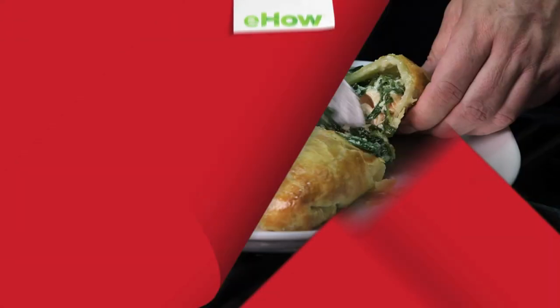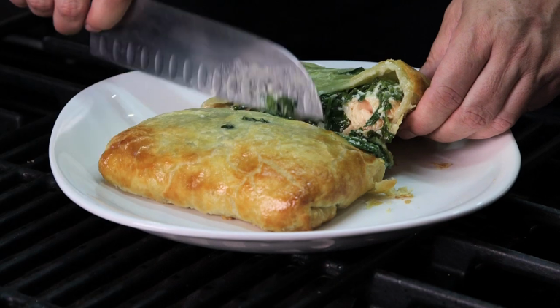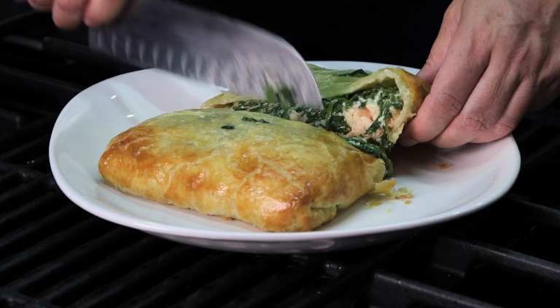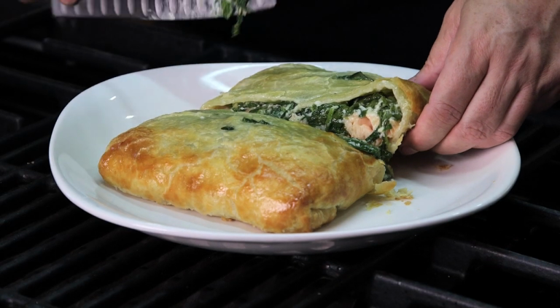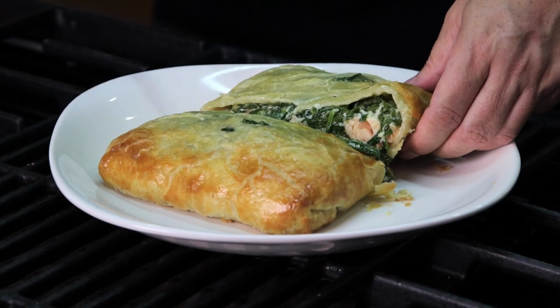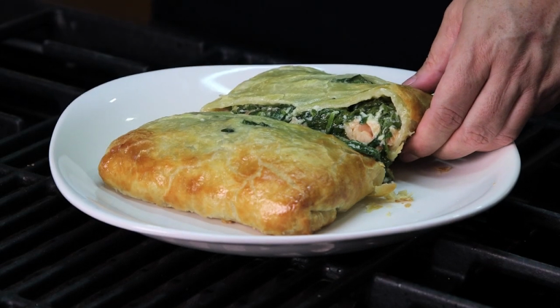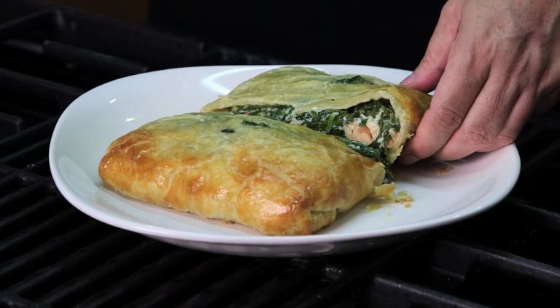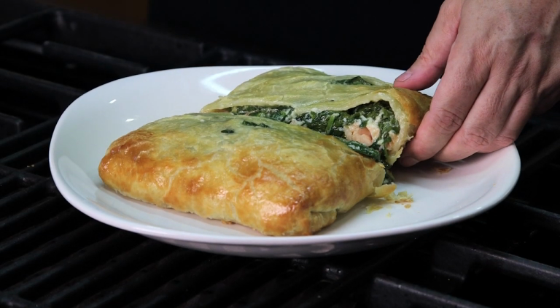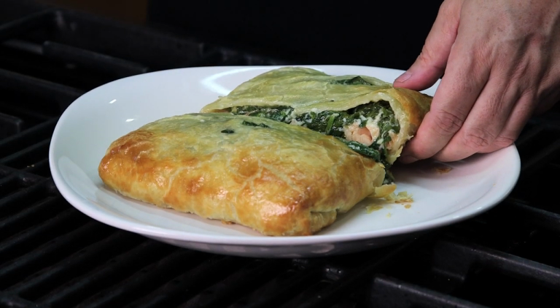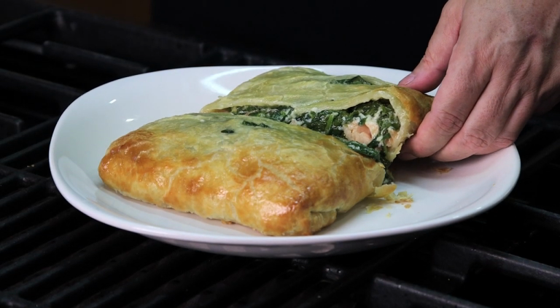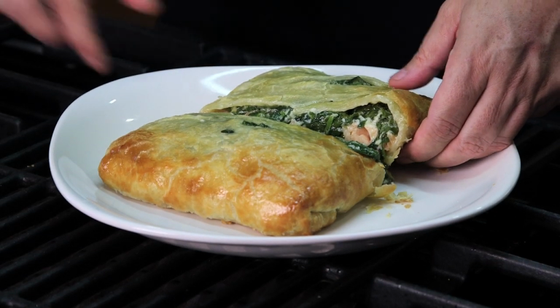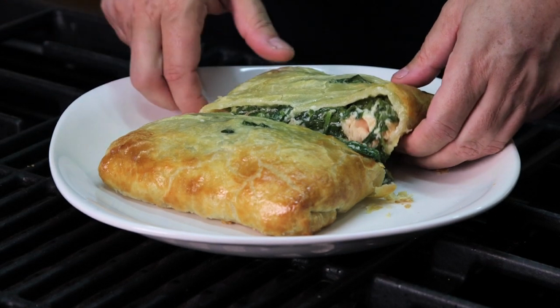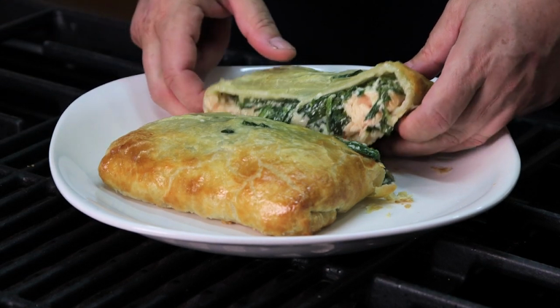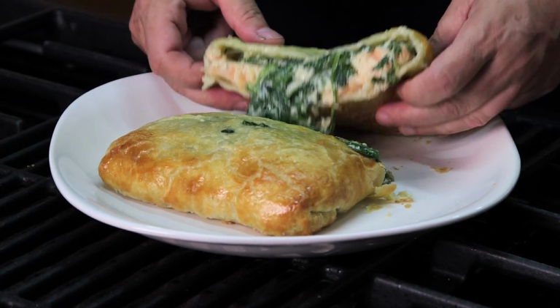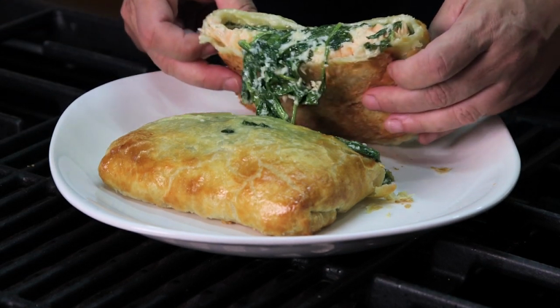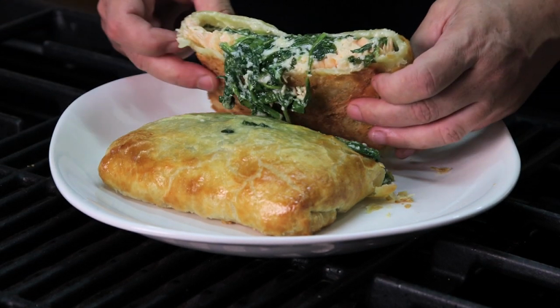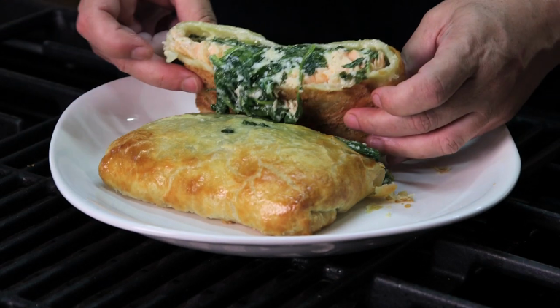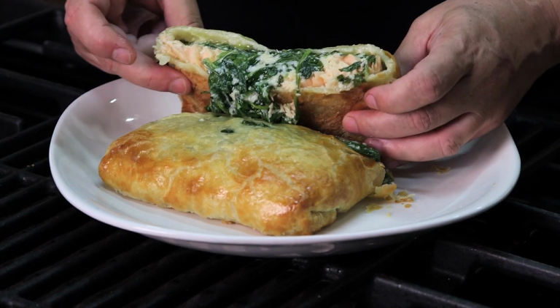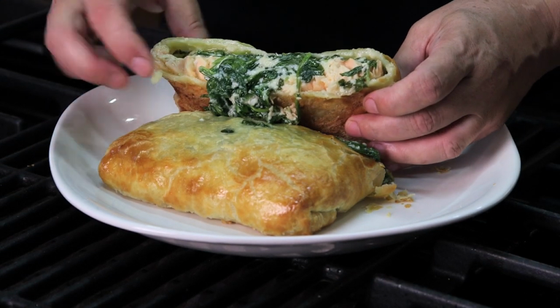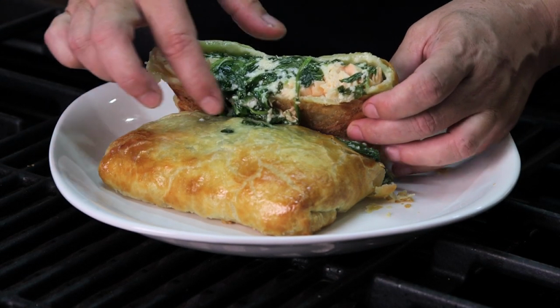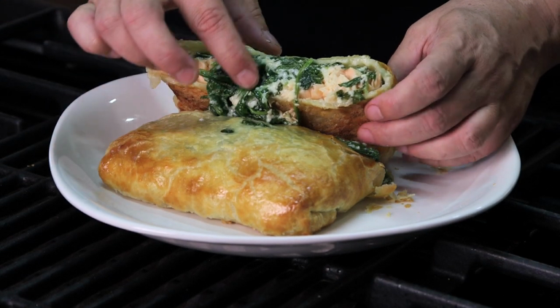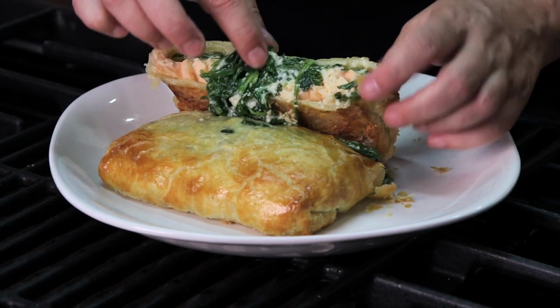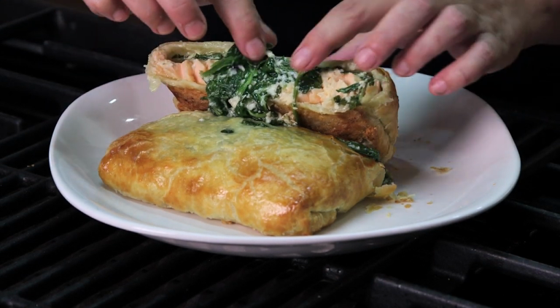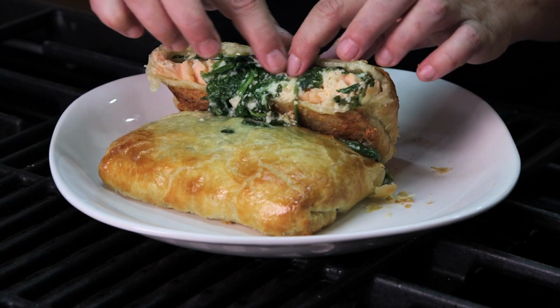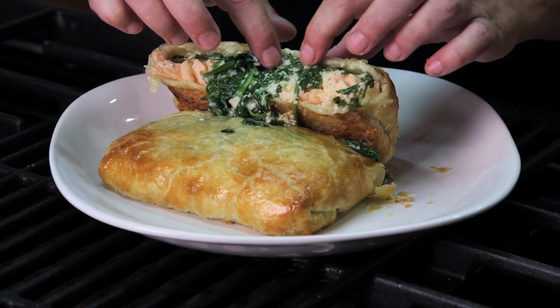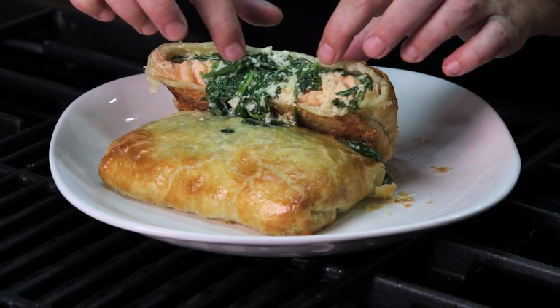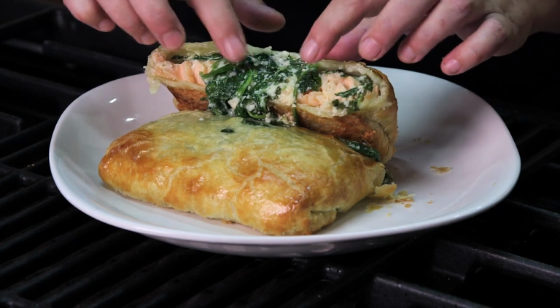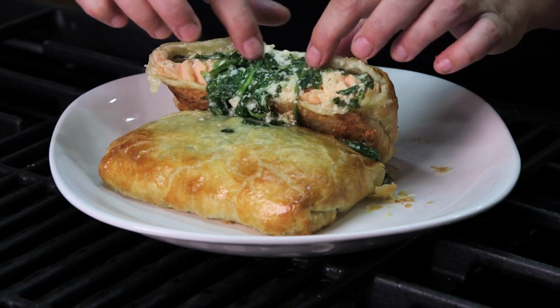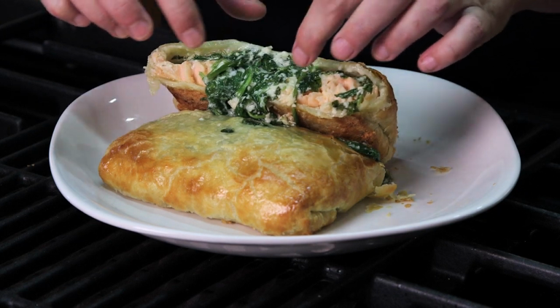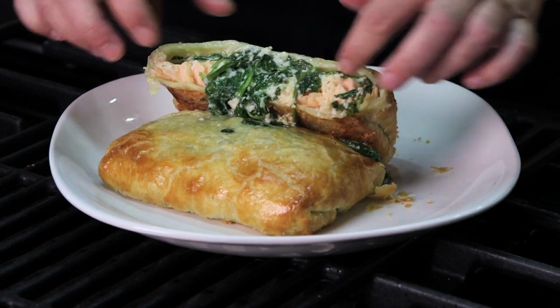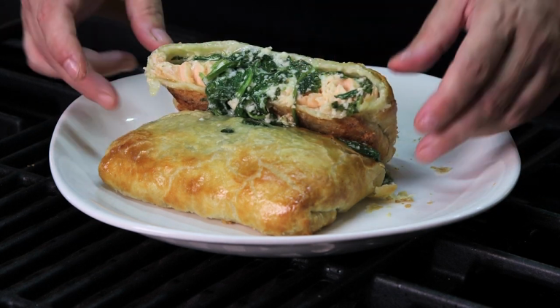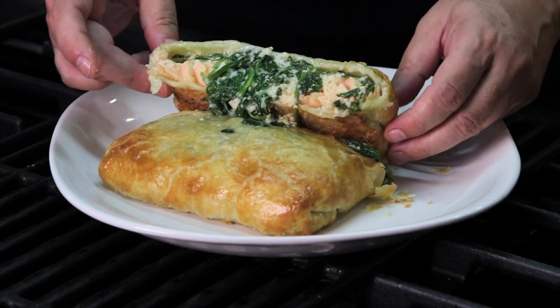Hi, I'm Maria Villegas. Today we are going to make salmon en croûte, and that is salmon wrapped in puff pastry.